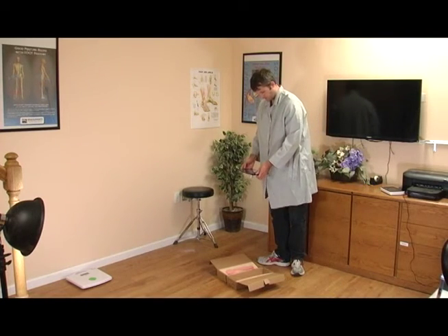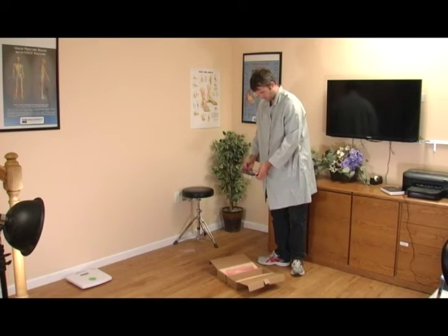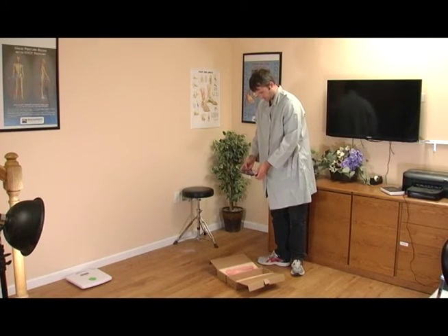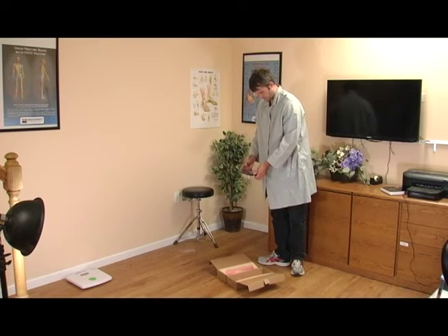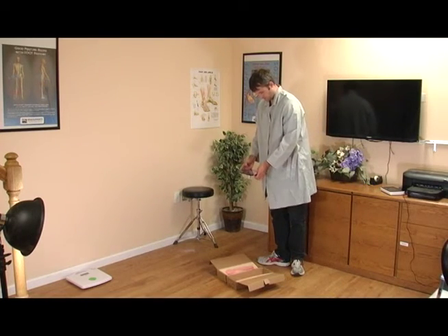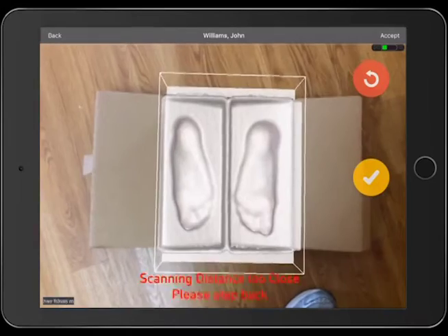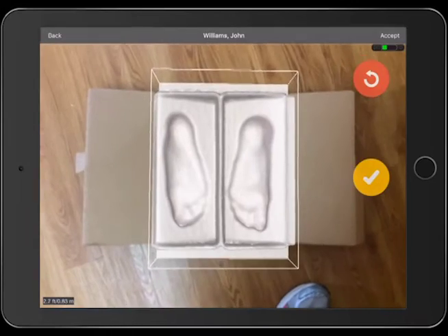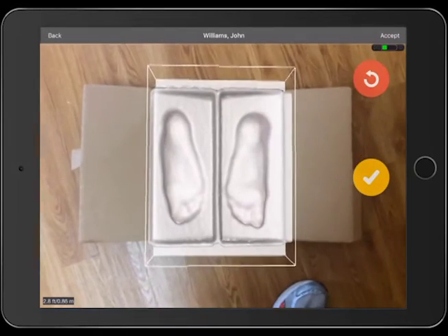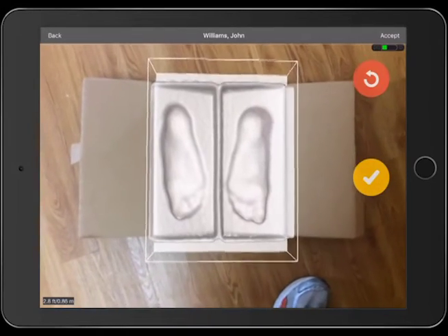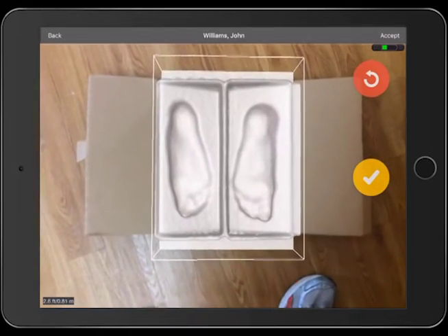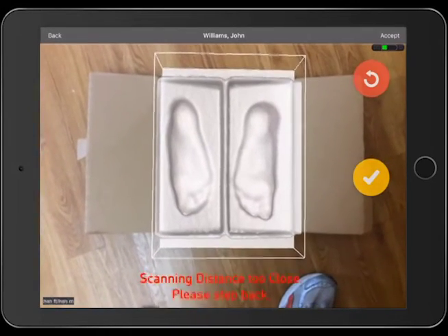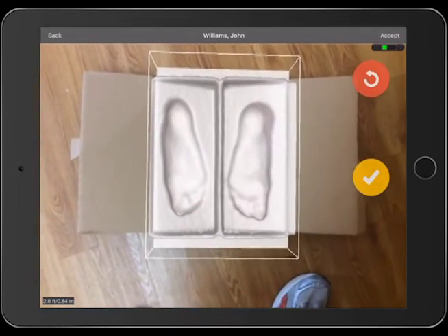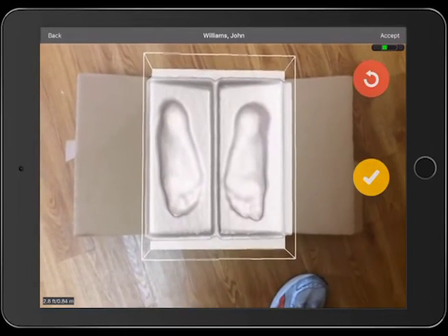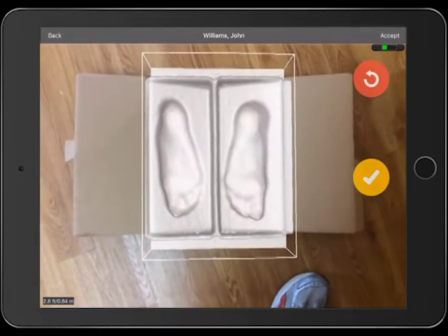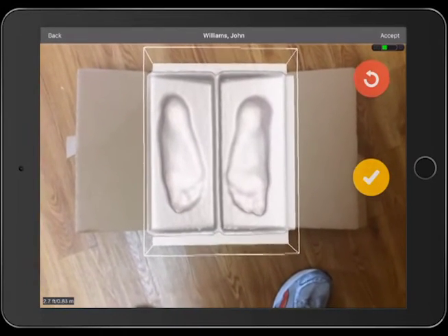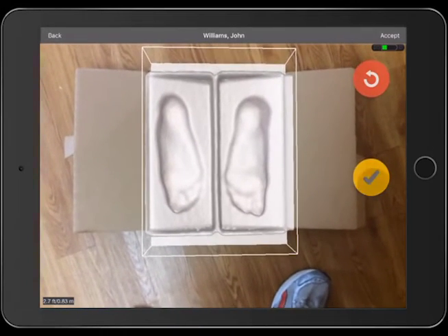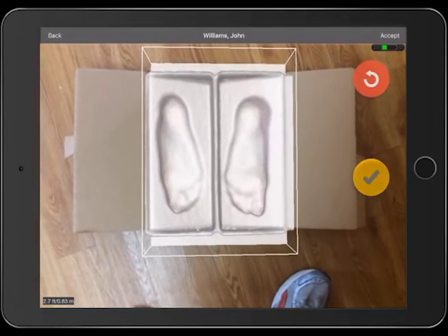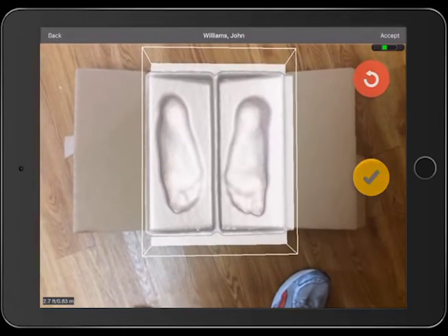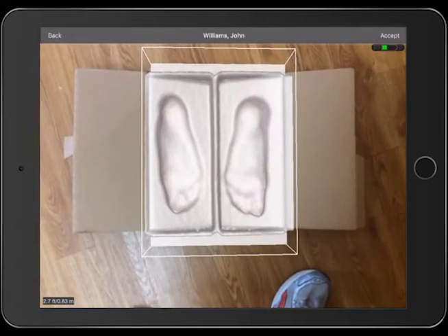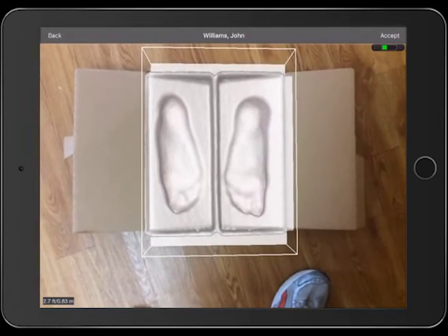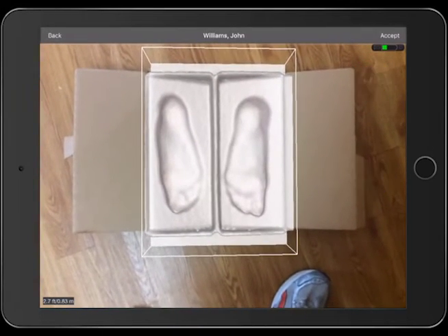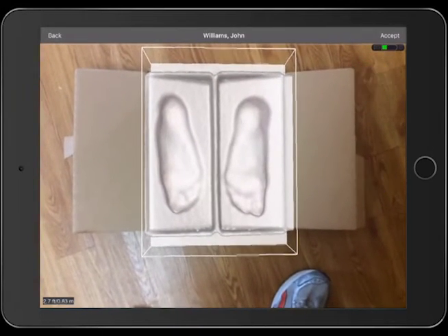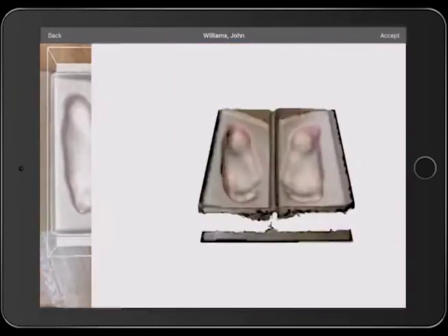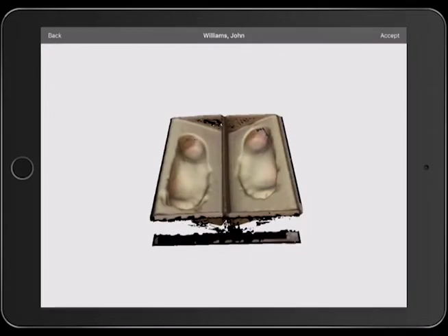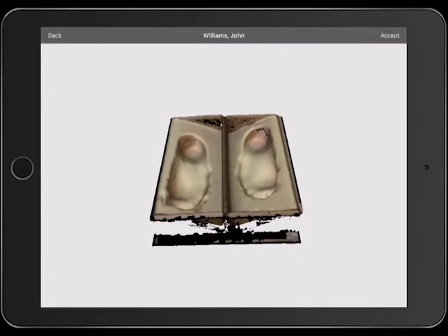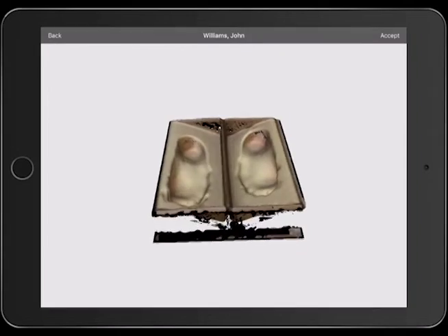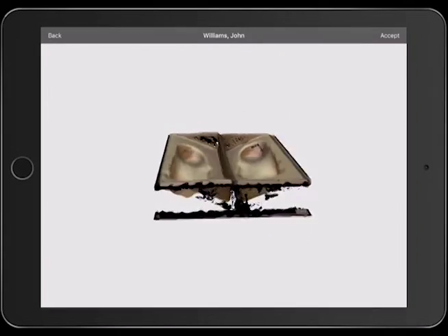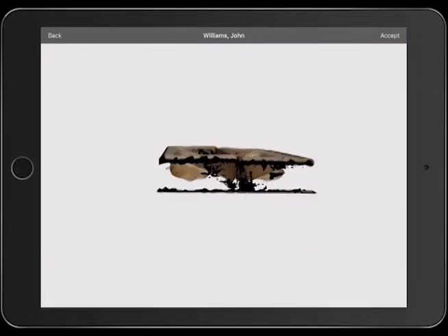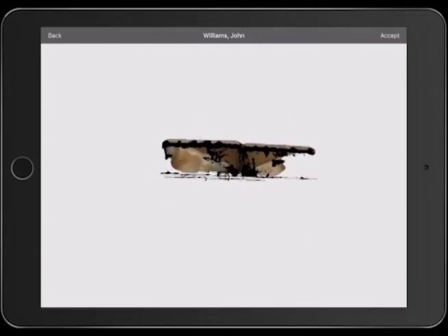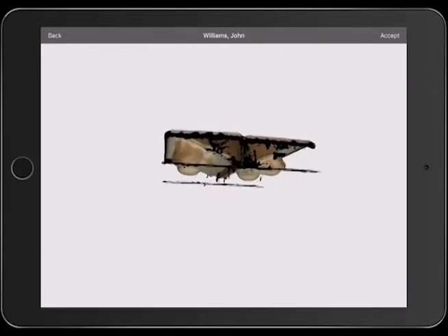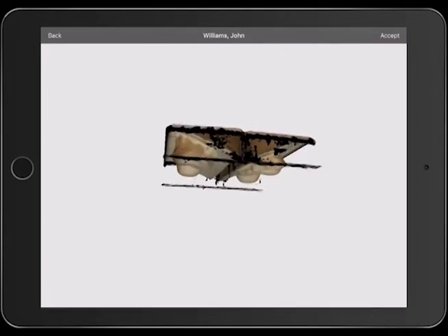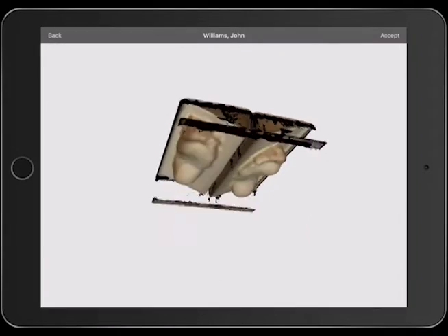When you are satisfied with your scan, tap on the yellow check mark to view your scan.